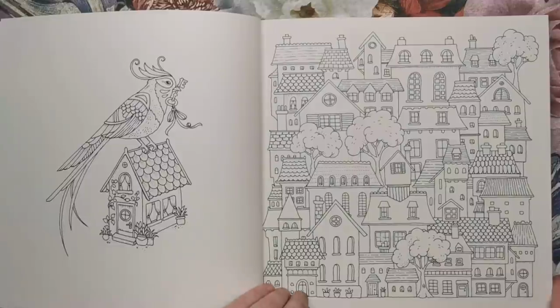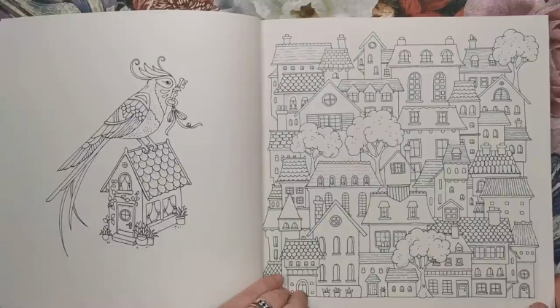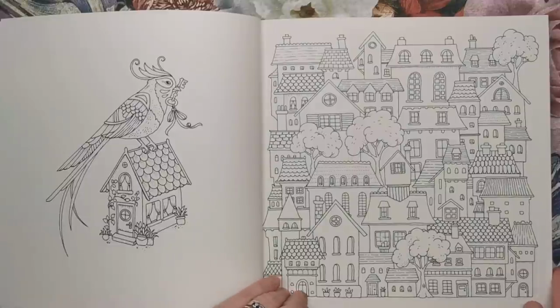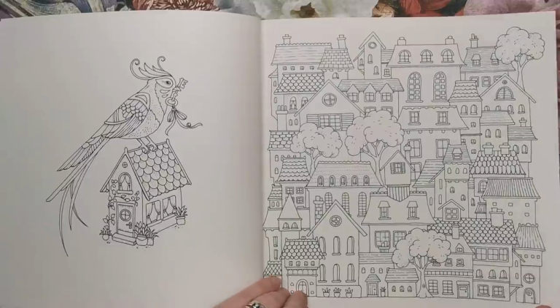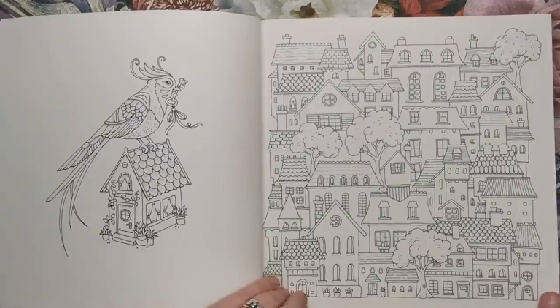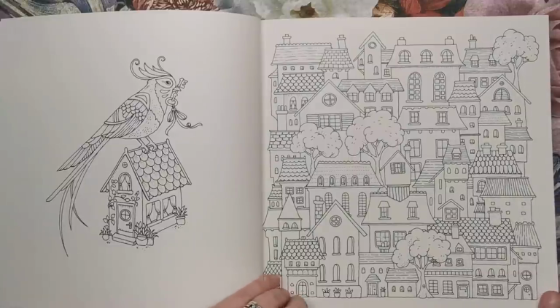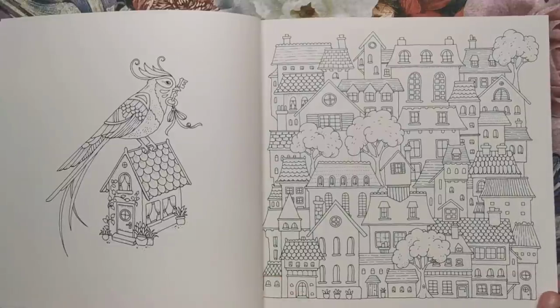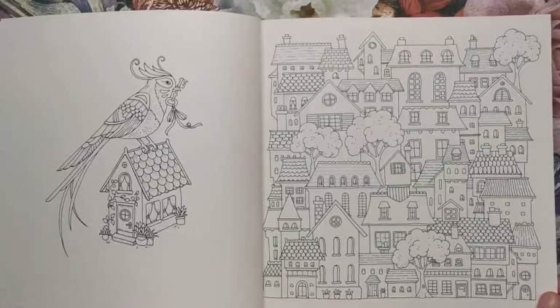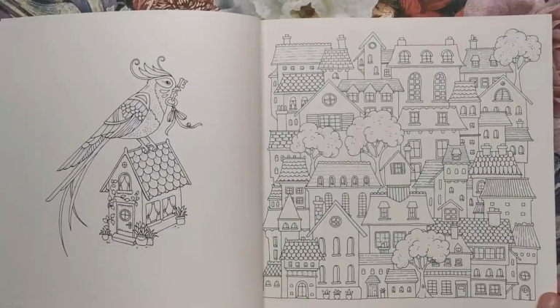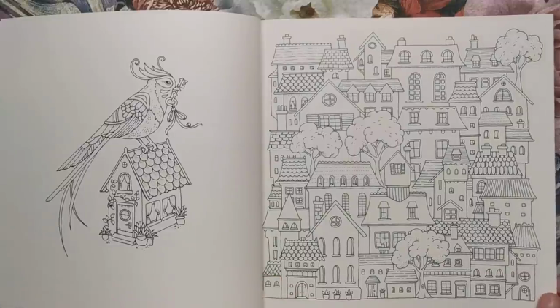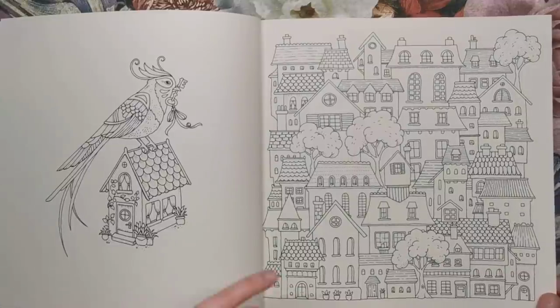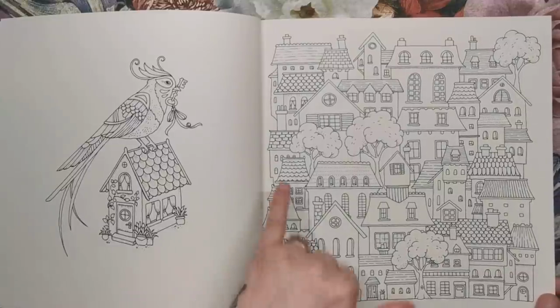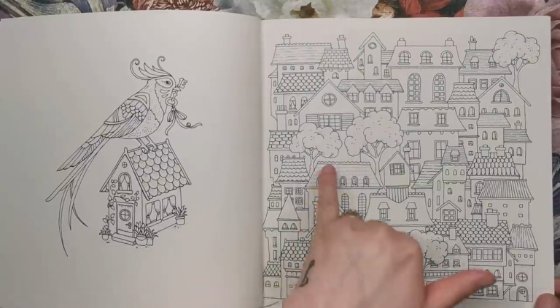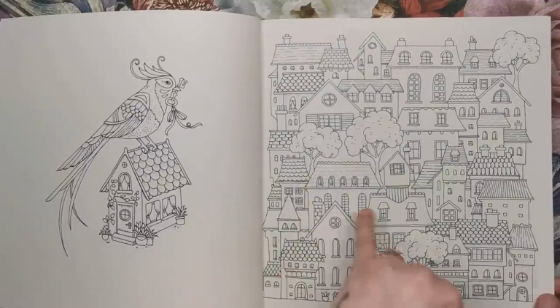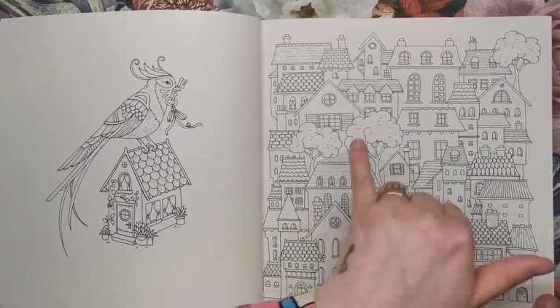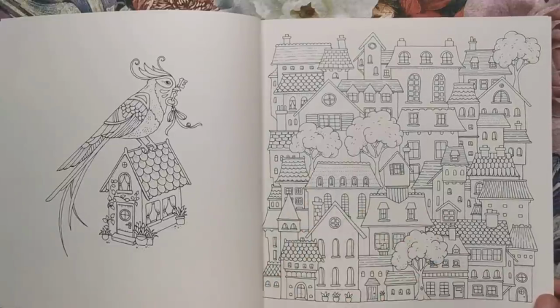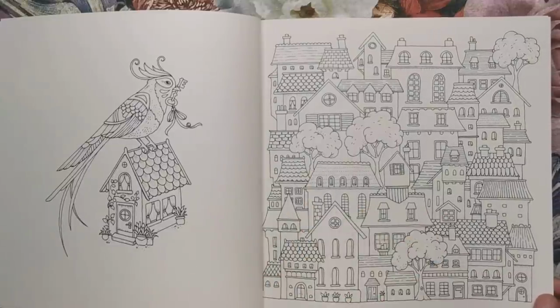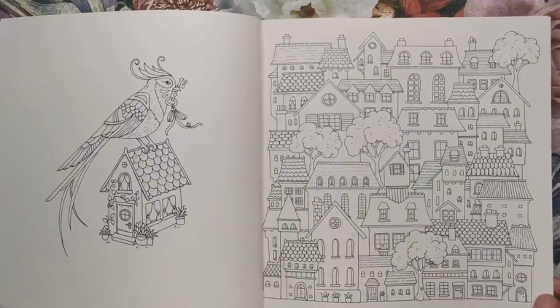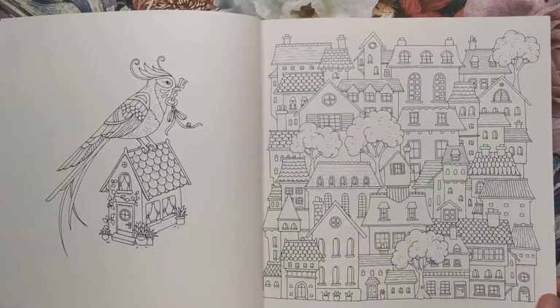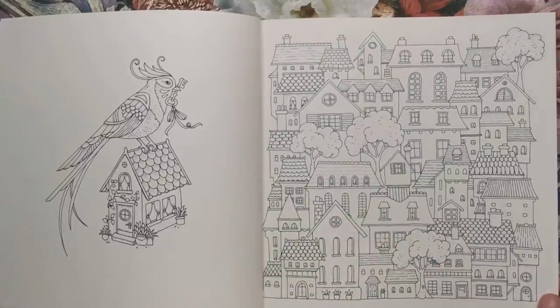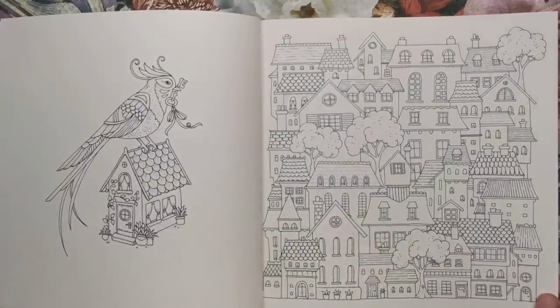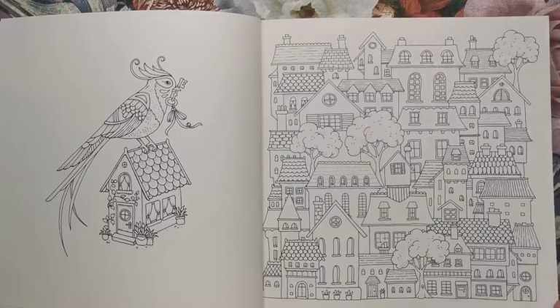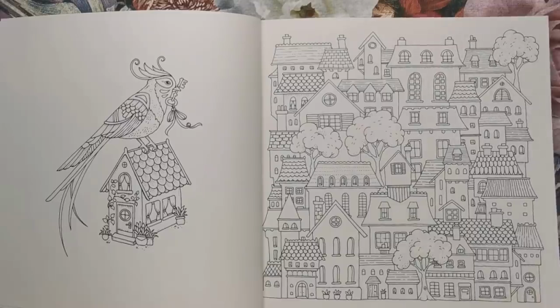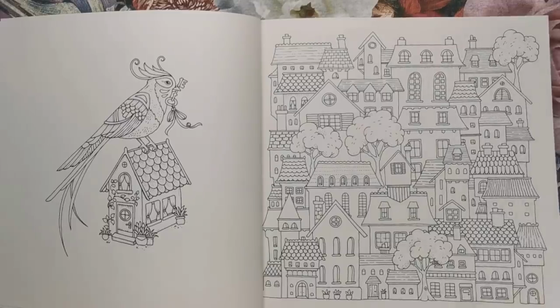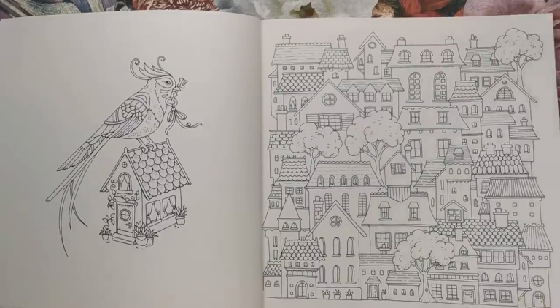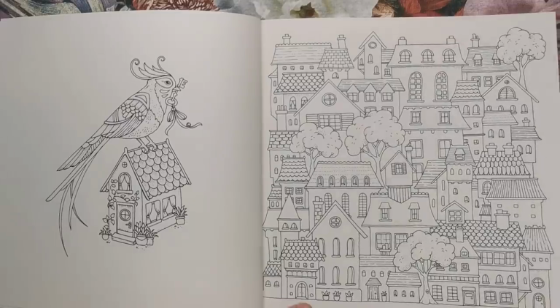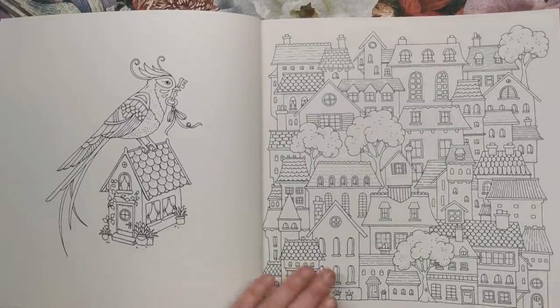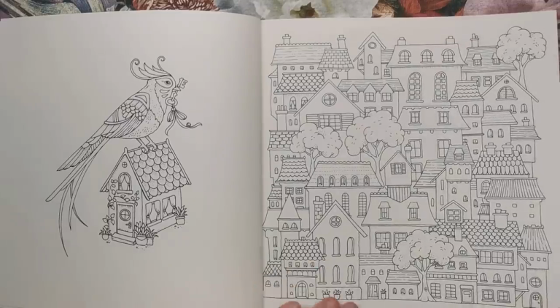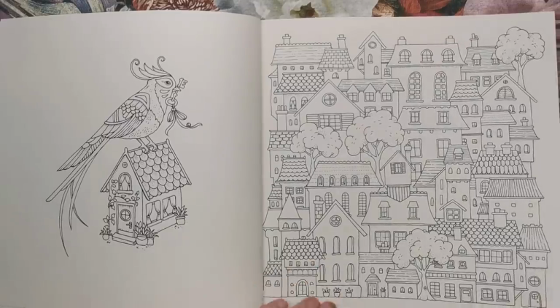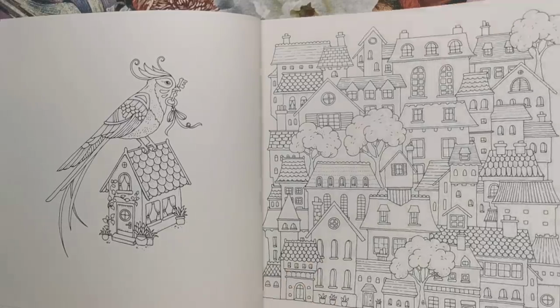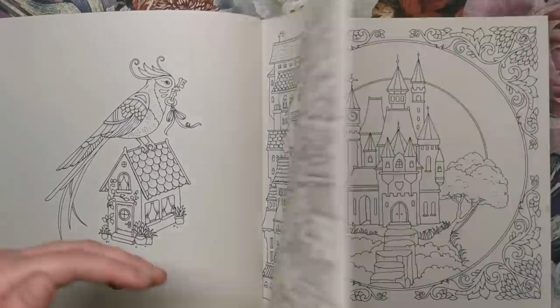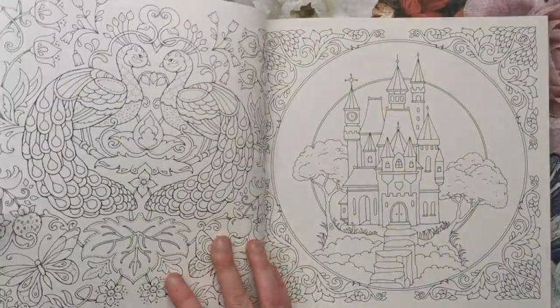We've got lots and lots of houses here with some trees sprinkled in throughout — just a page of houses.